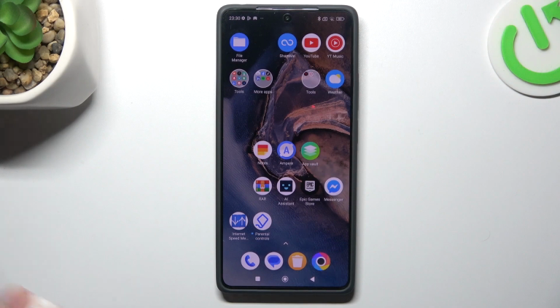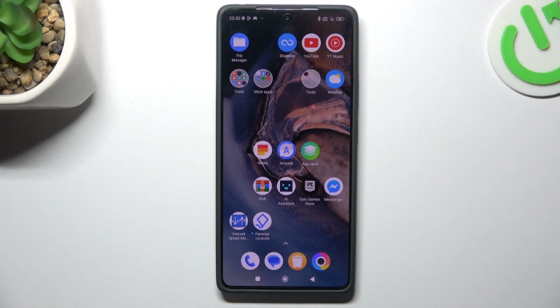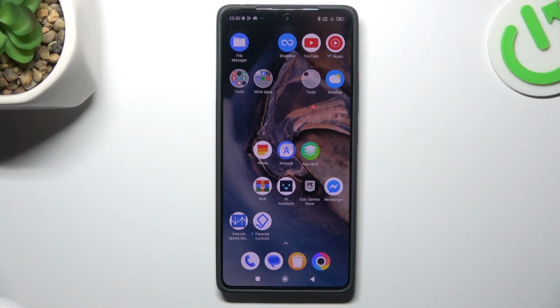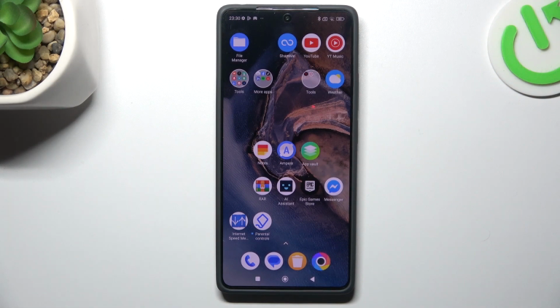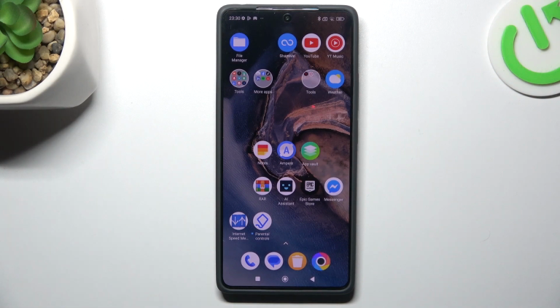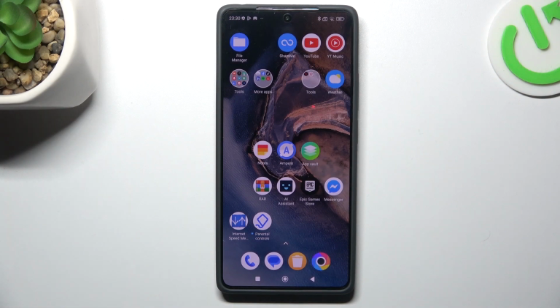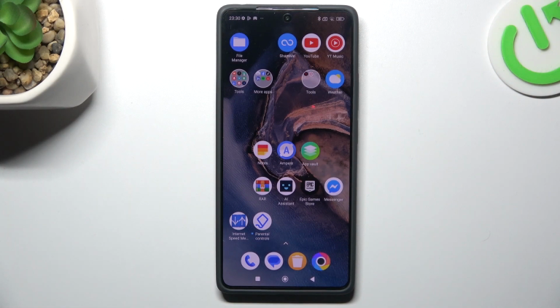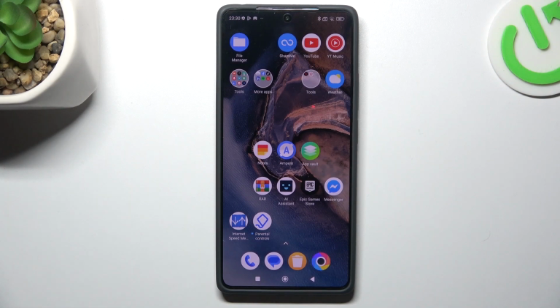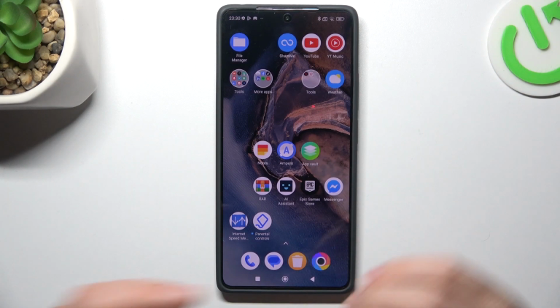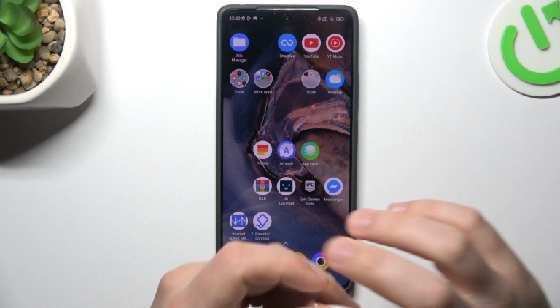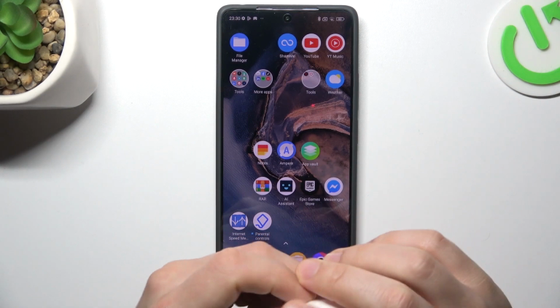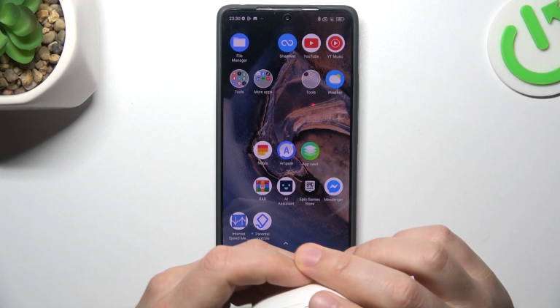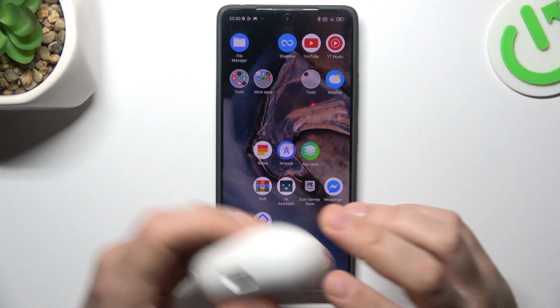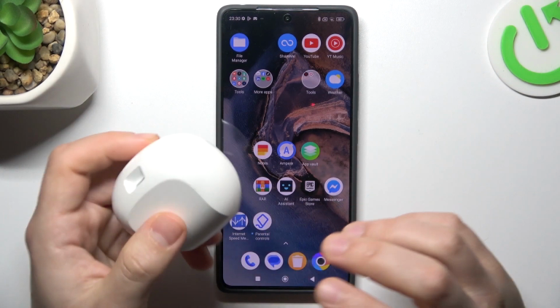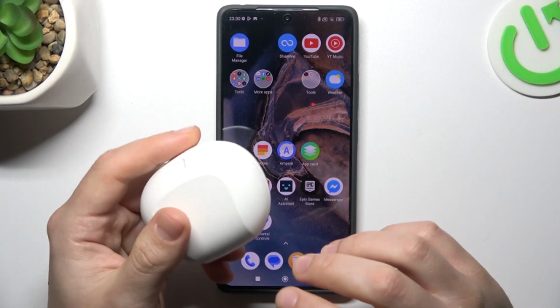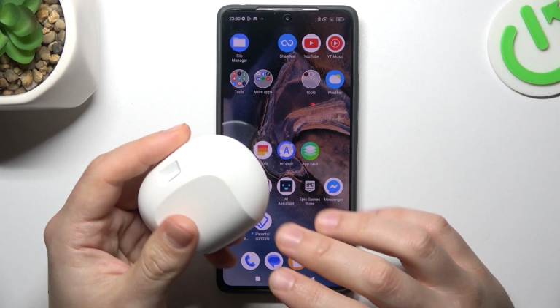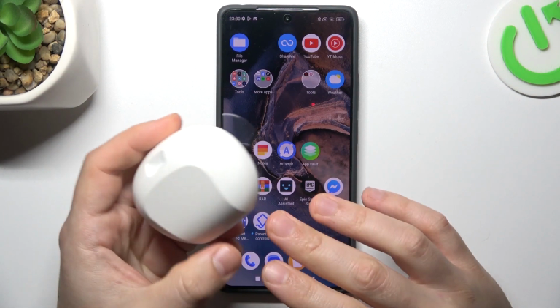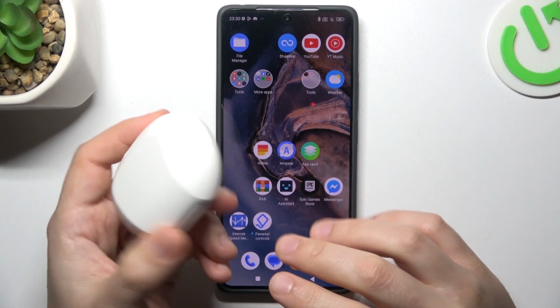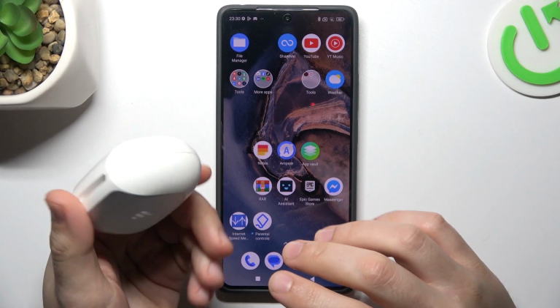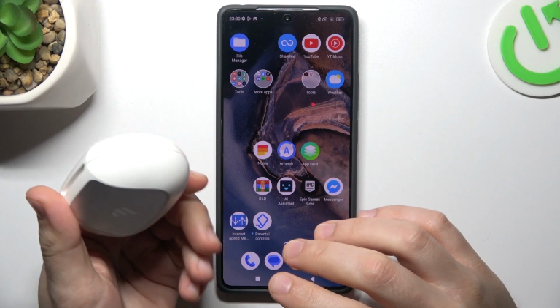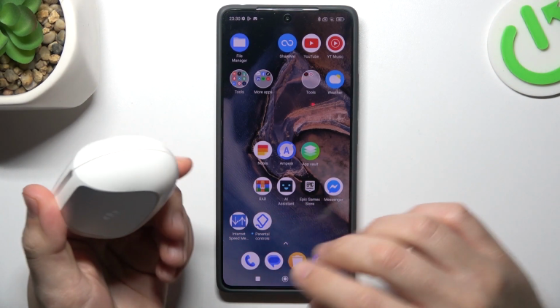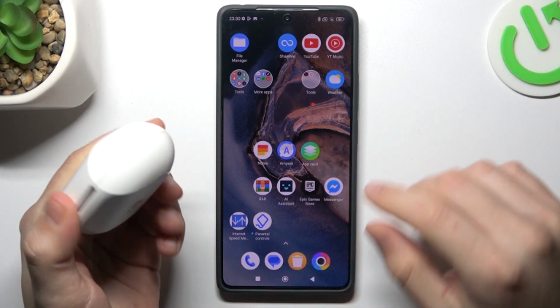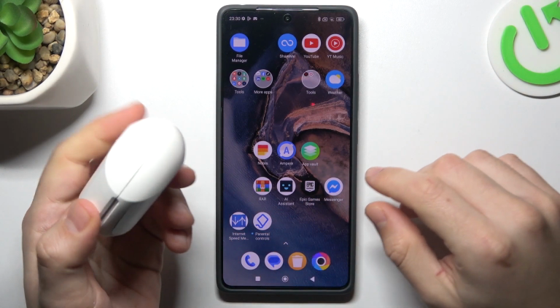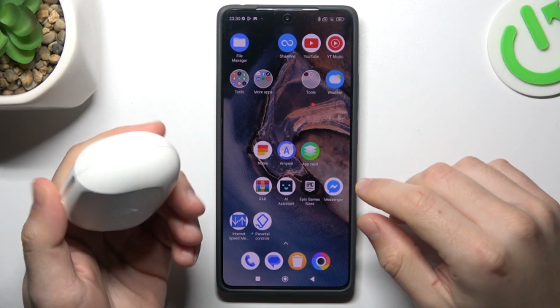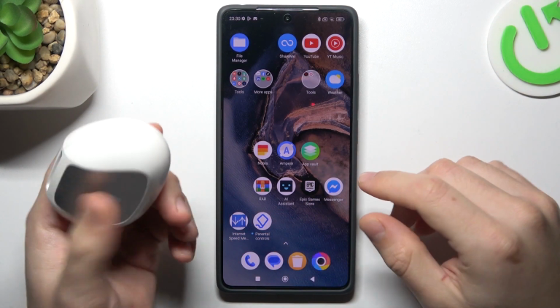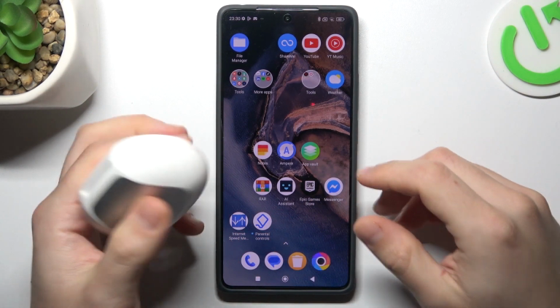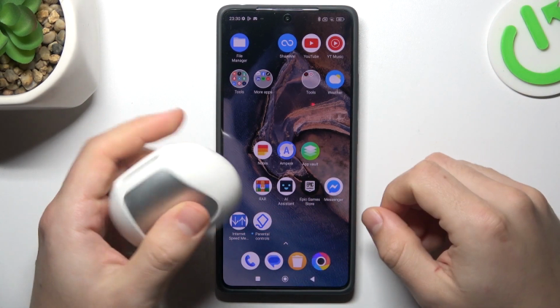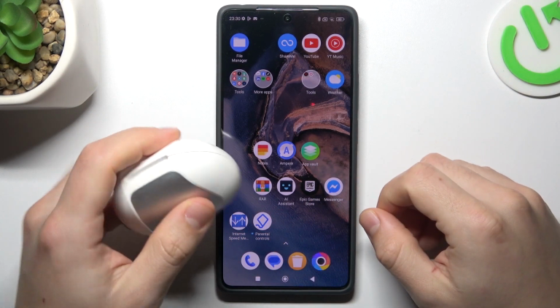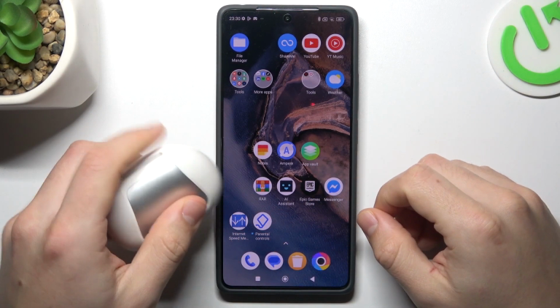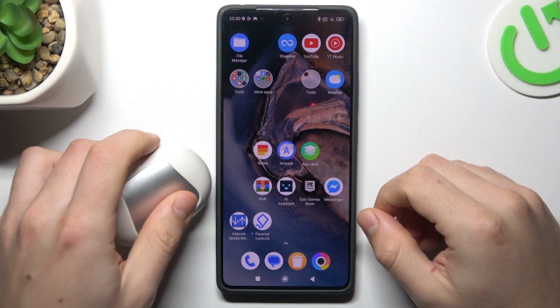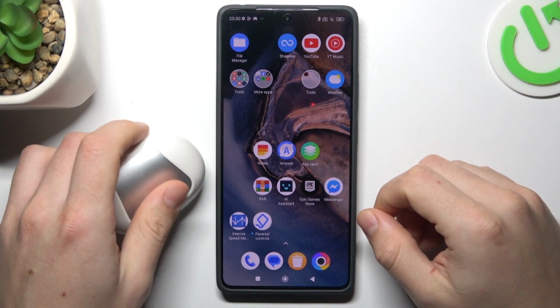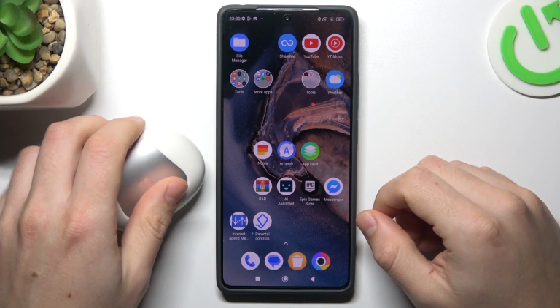Hello guys, today I'm going to show you a few tips to do if you cannot find your Bluetooth accessory on the POCO M6 Pro.